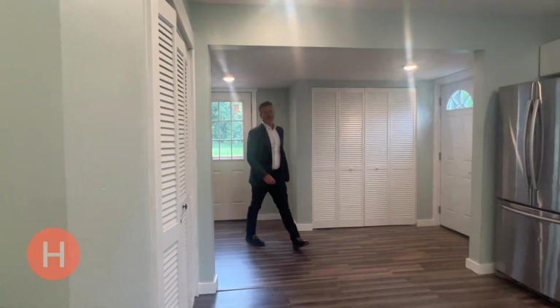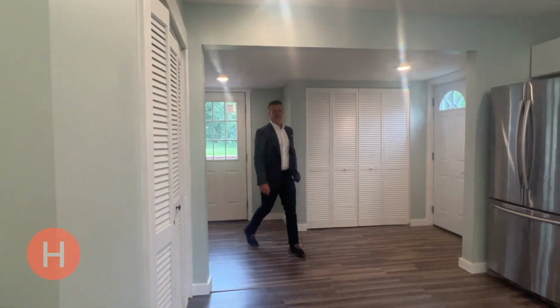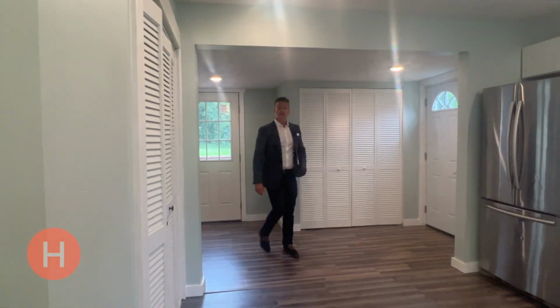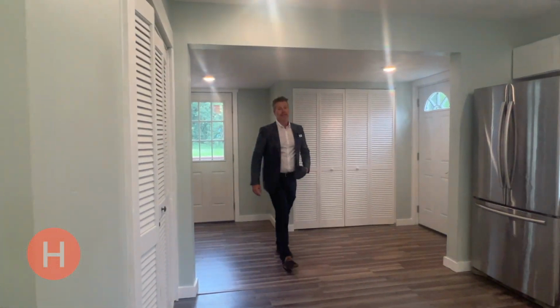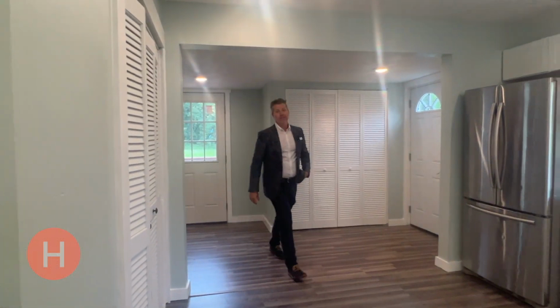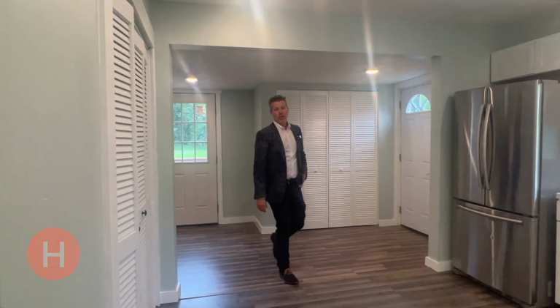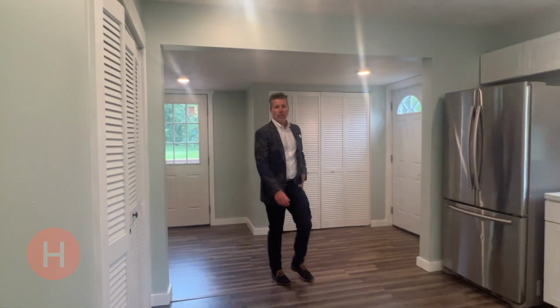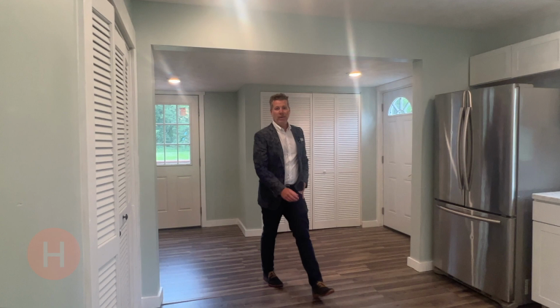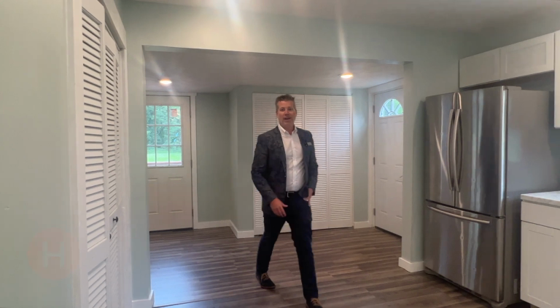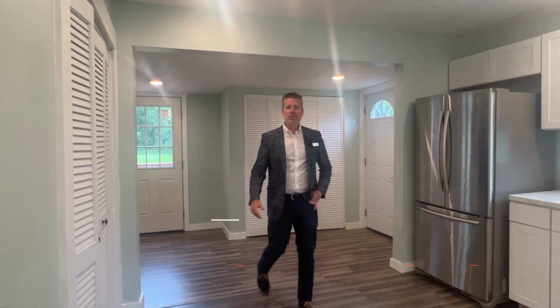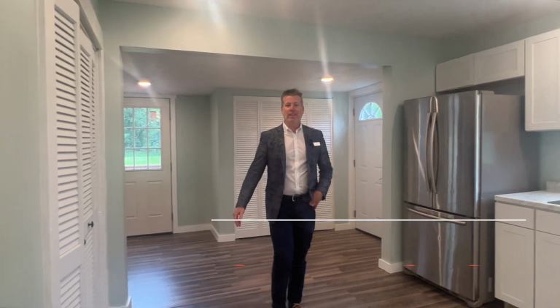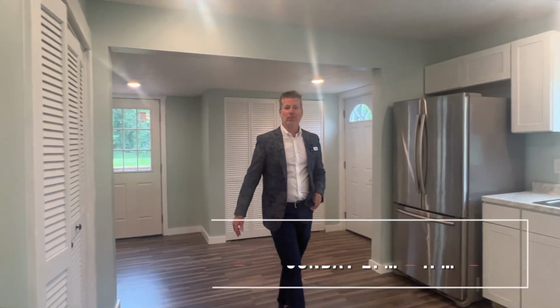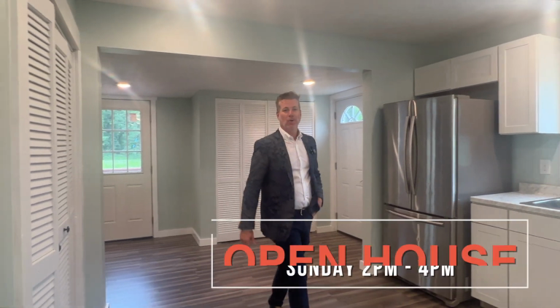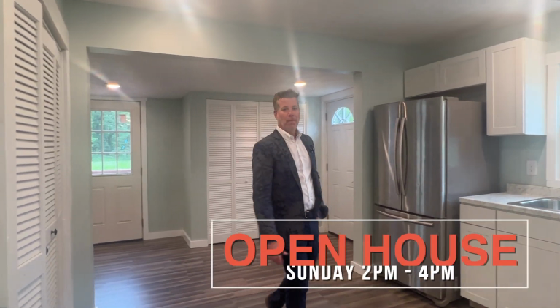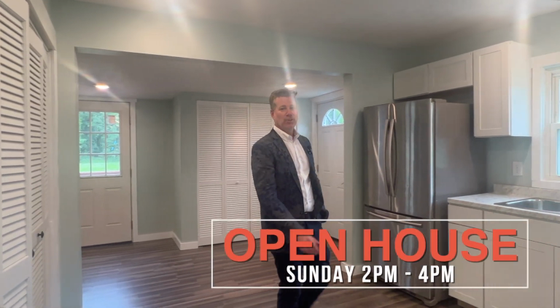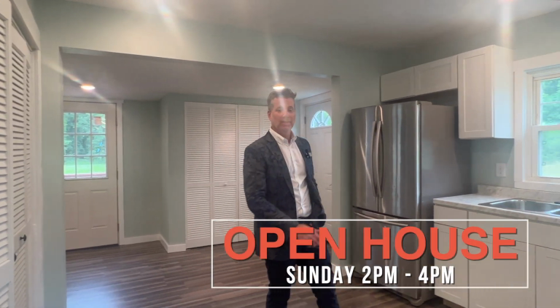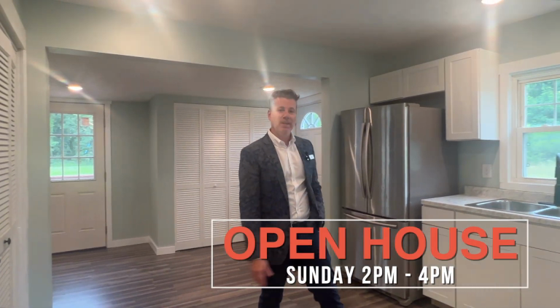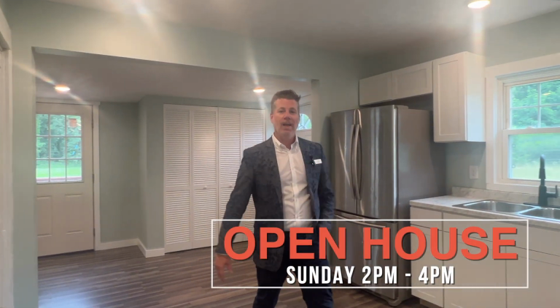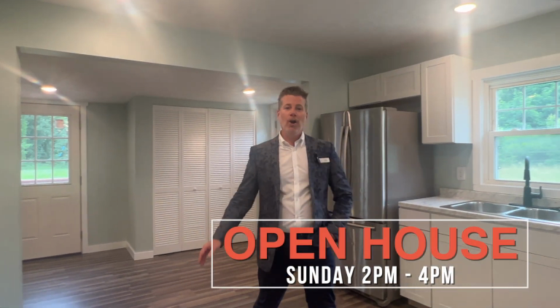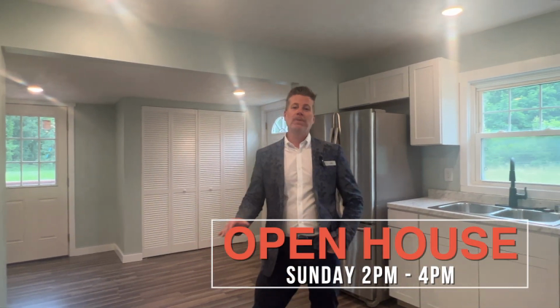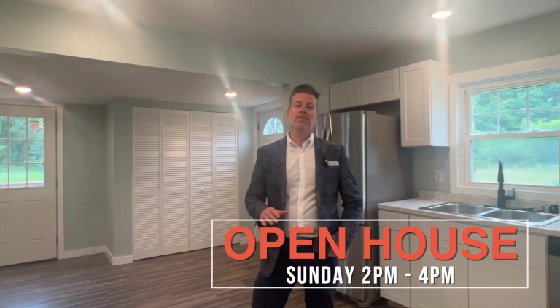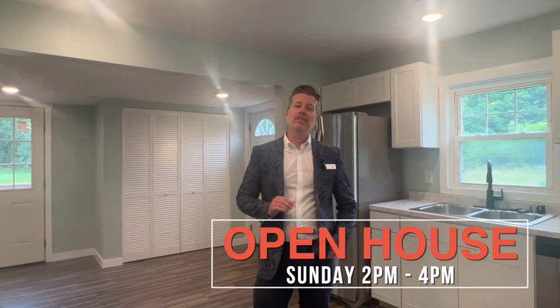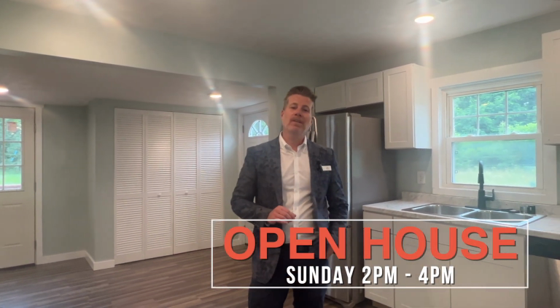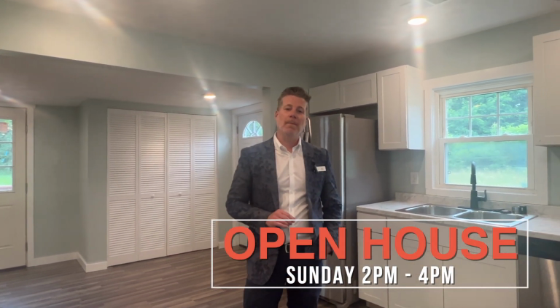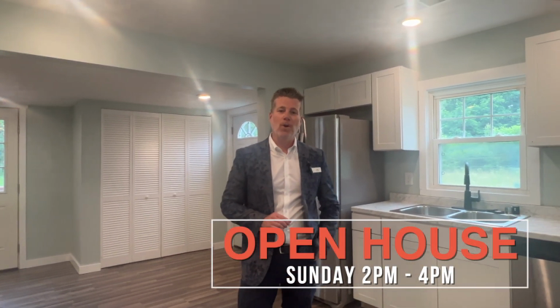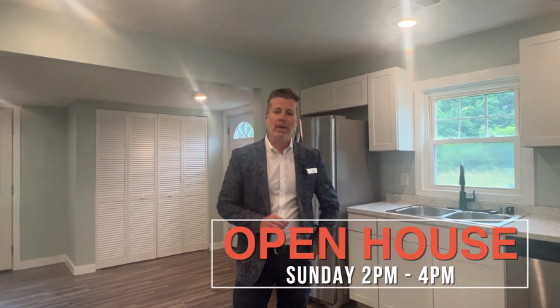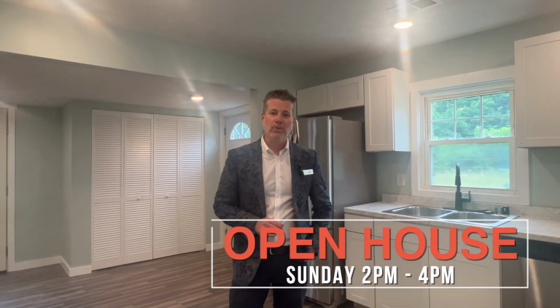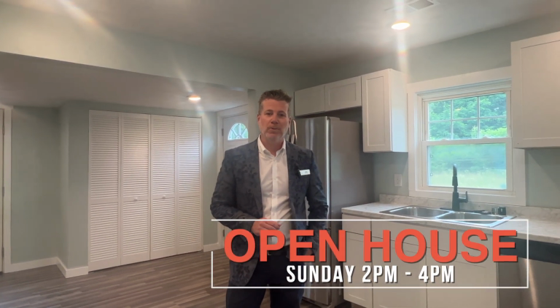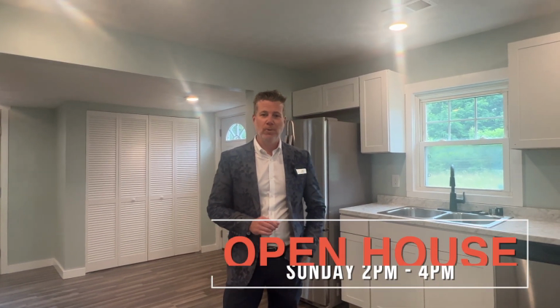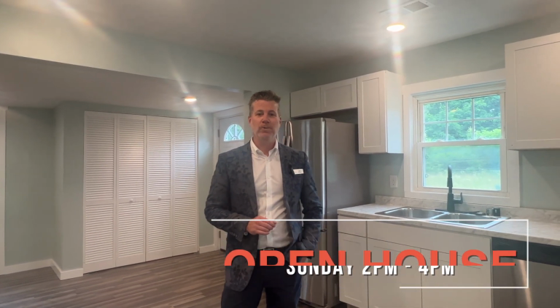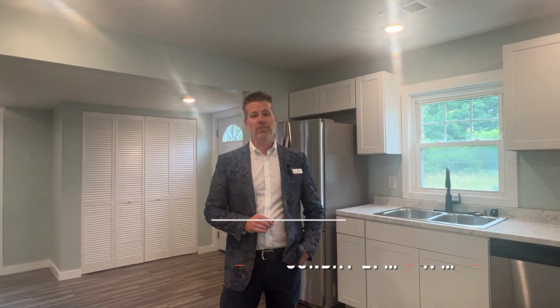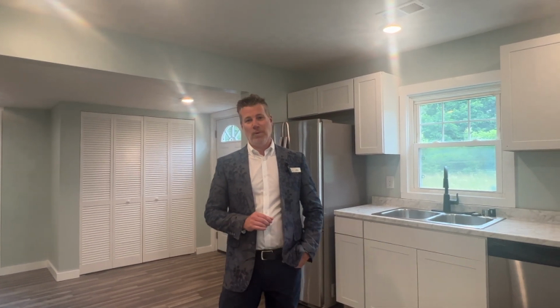Thank you for taking this tour with me. I'm John Kilner with Homepage Realty. I hope to see you this Sunday at my open house from 2 to 4.